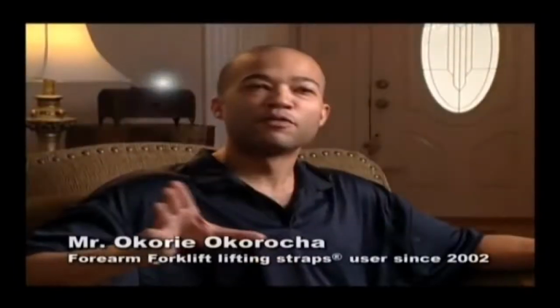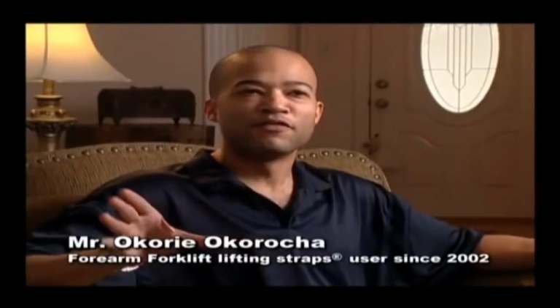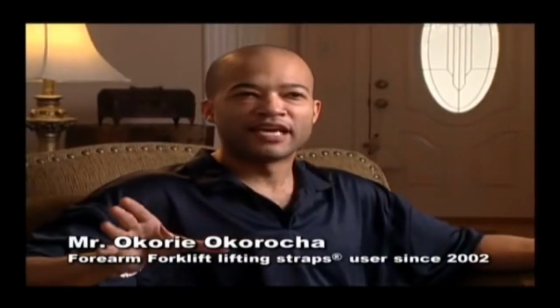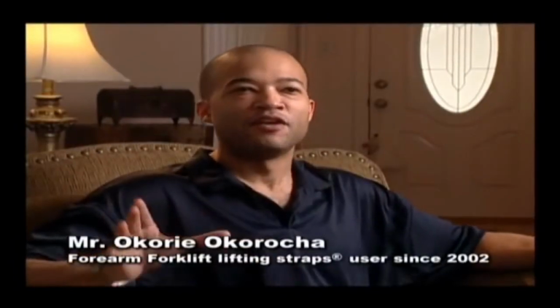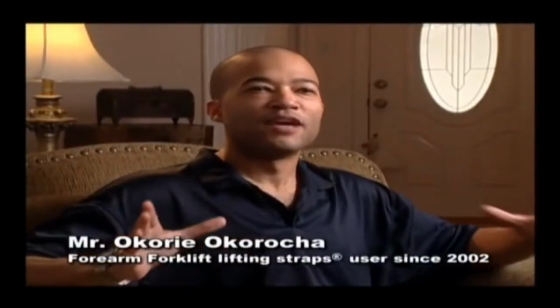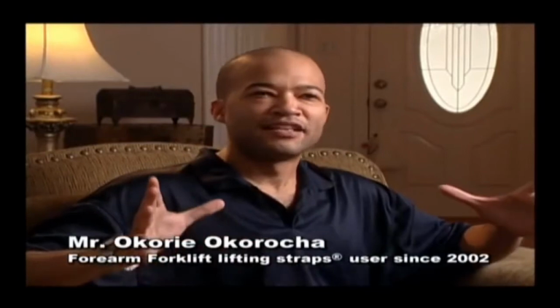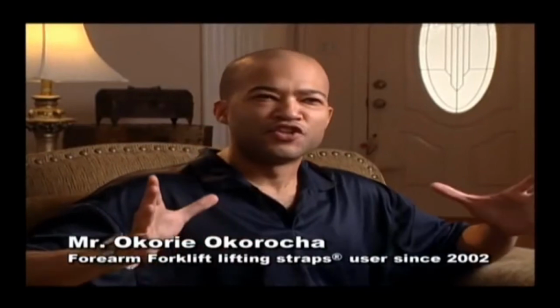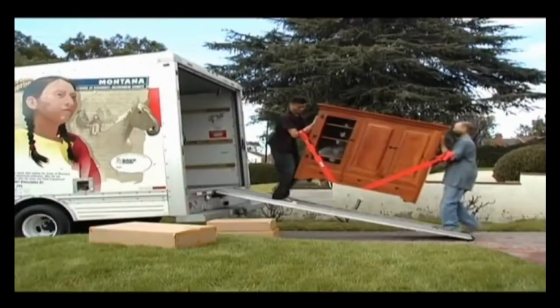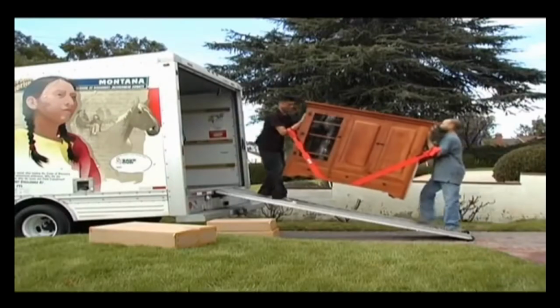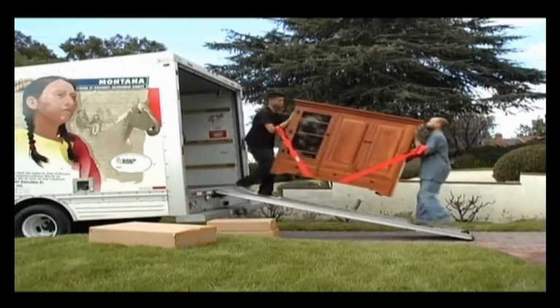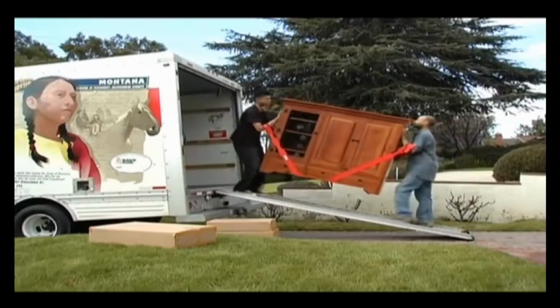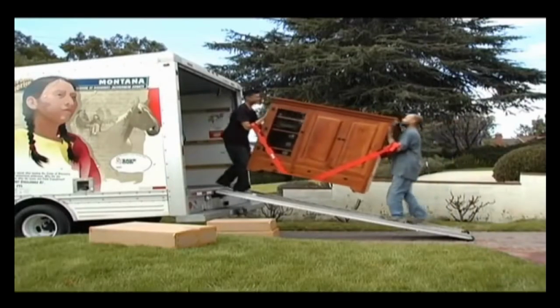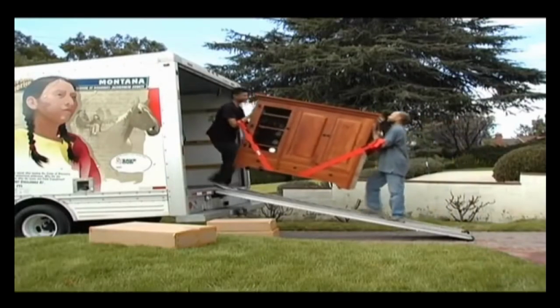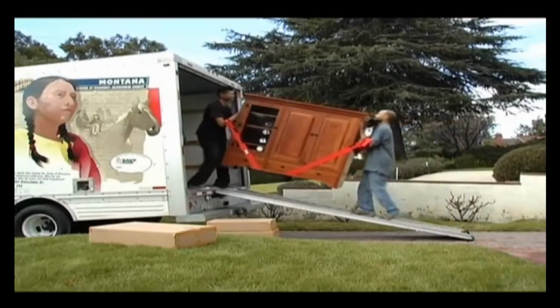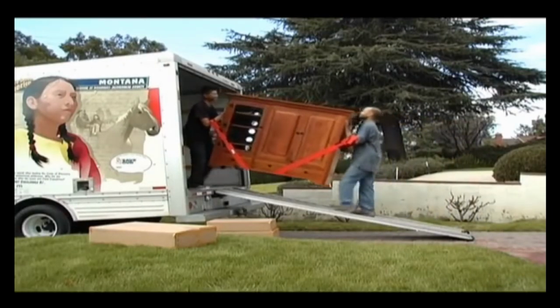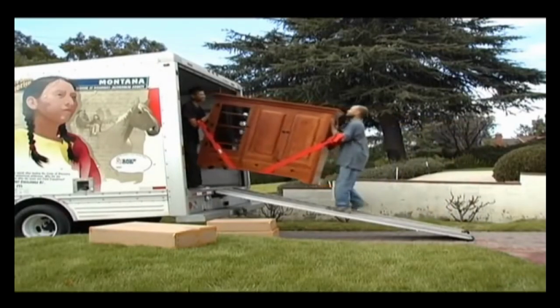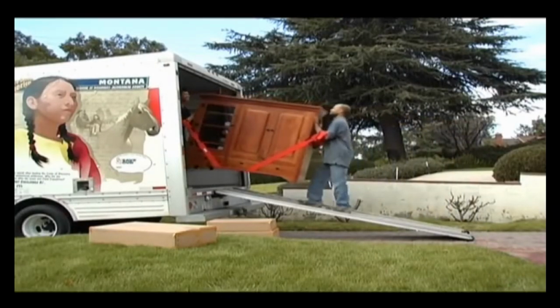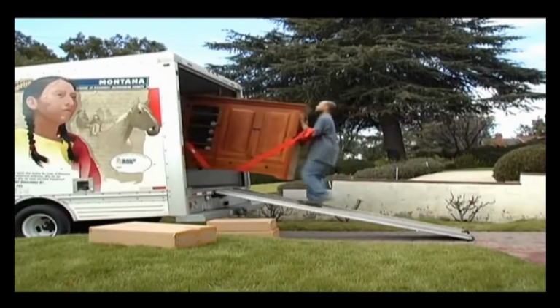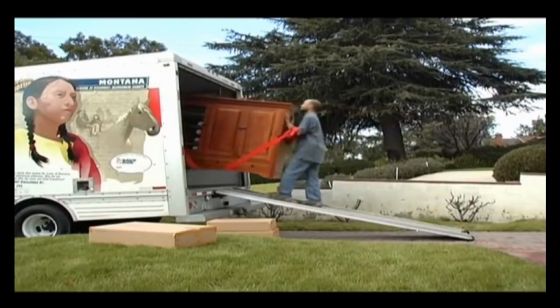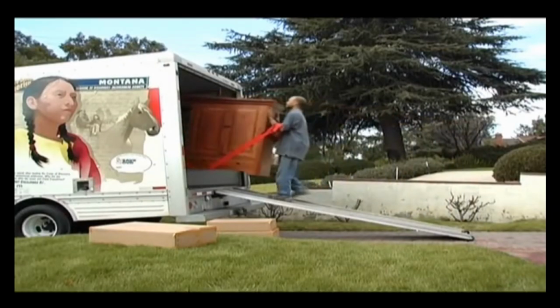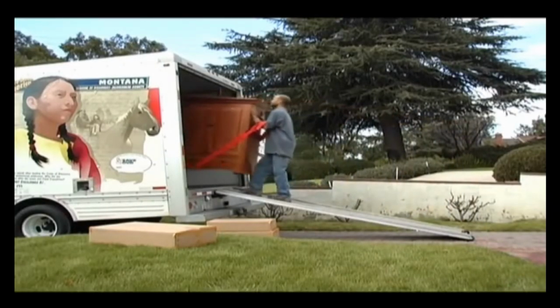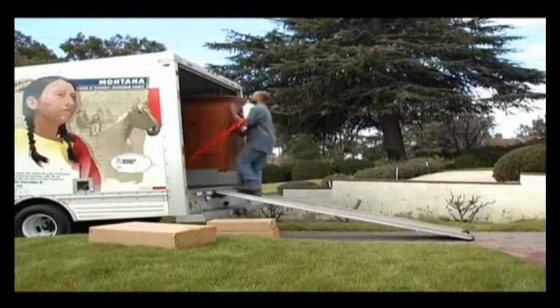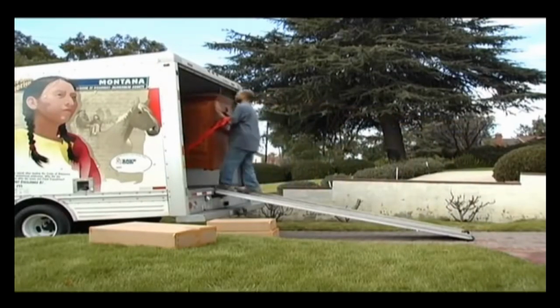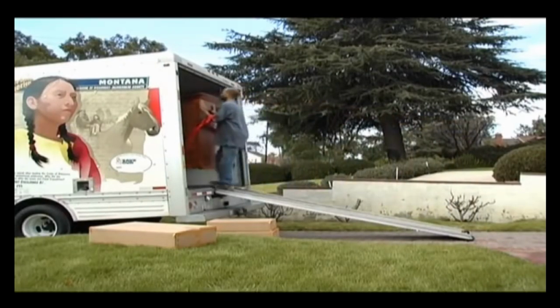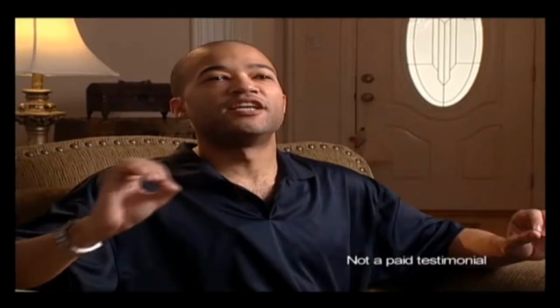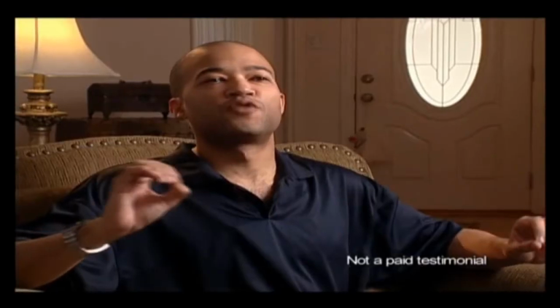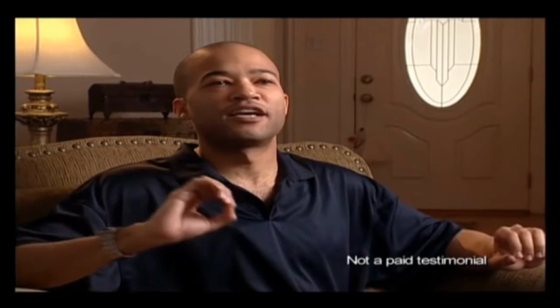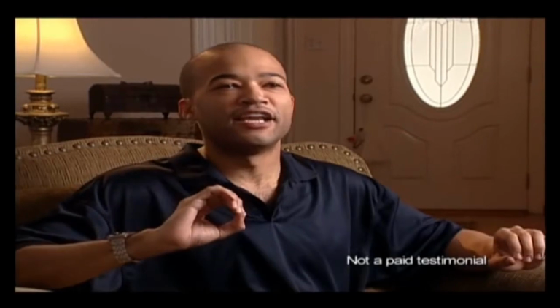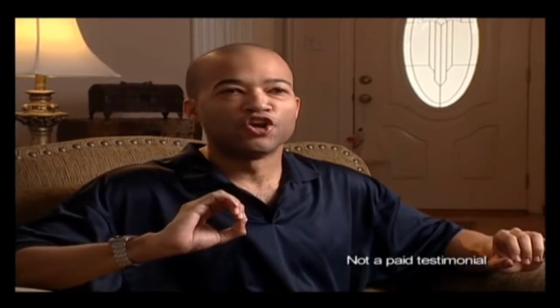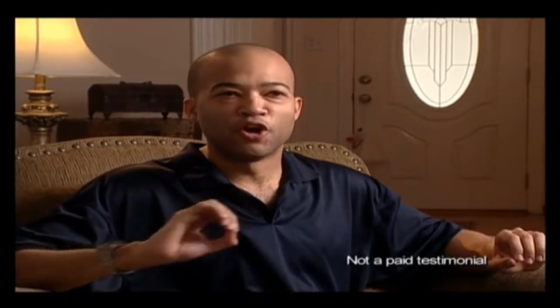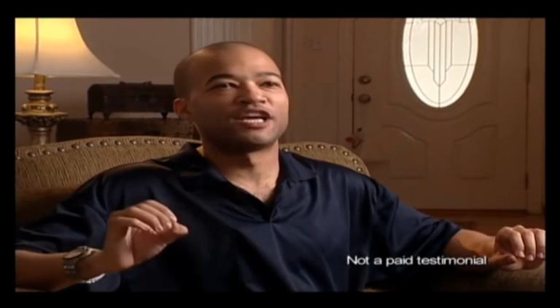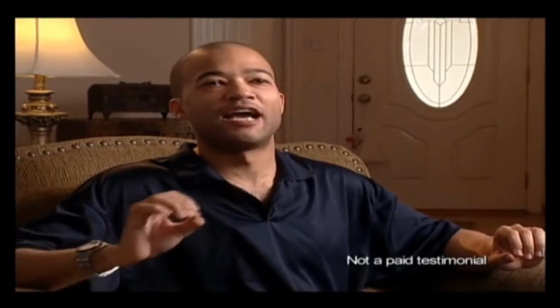When we were moving in, we had this huge entertainment center. We had it down the stairs and in the truck in no time.